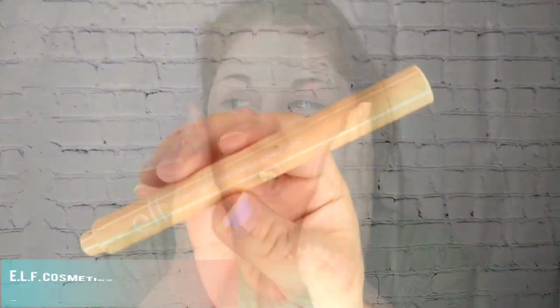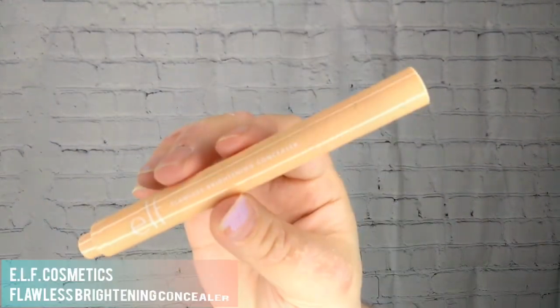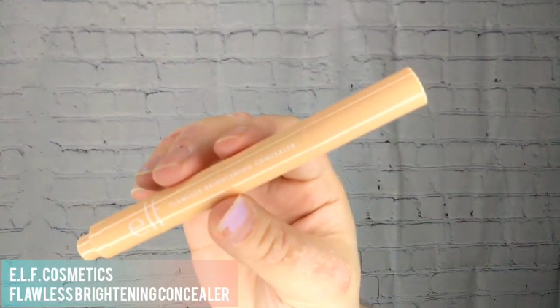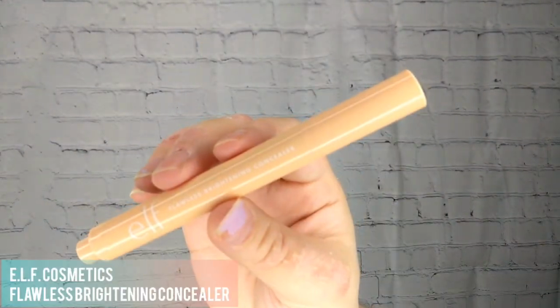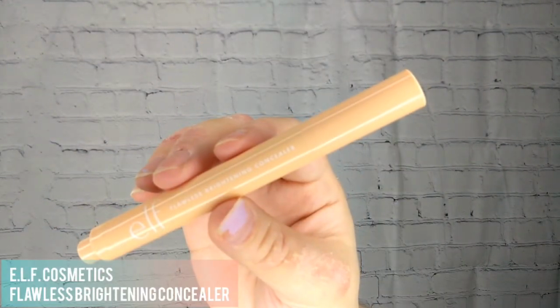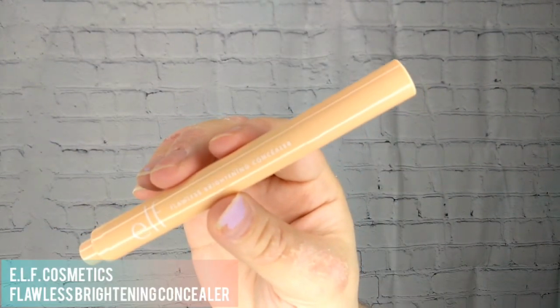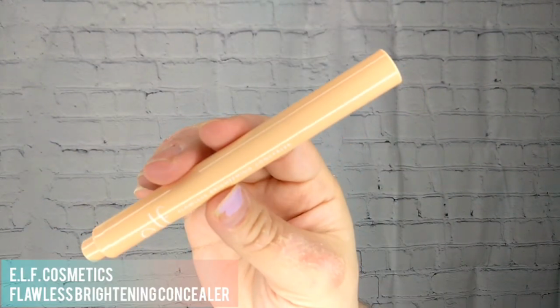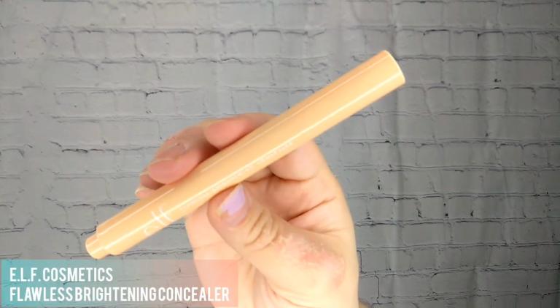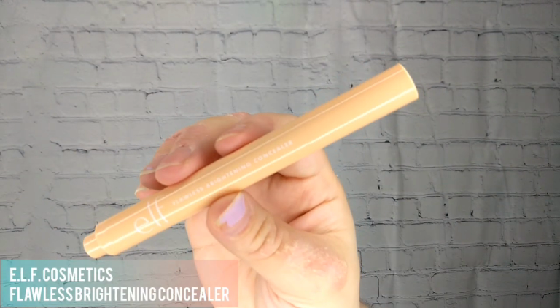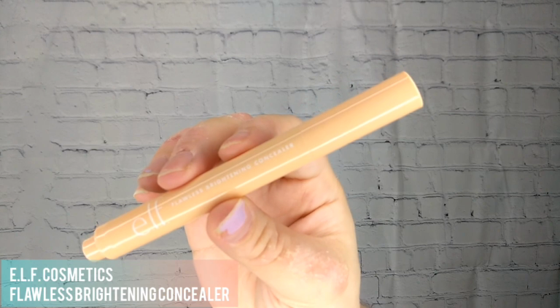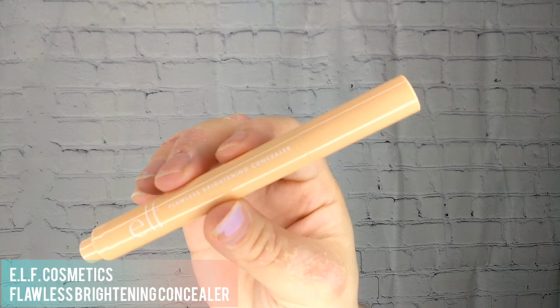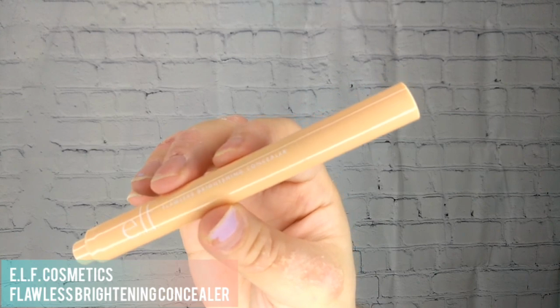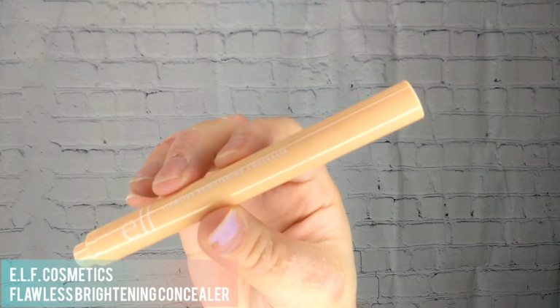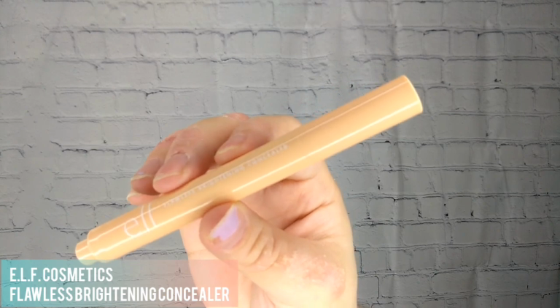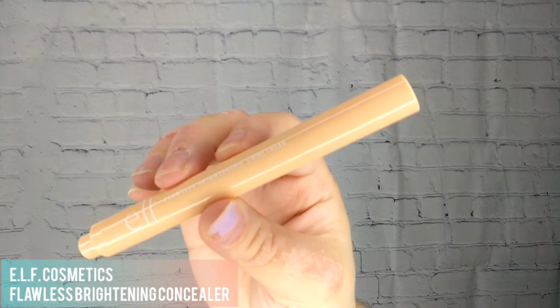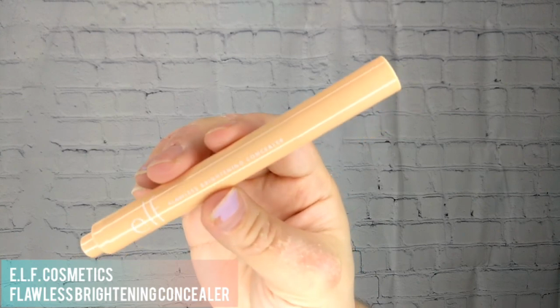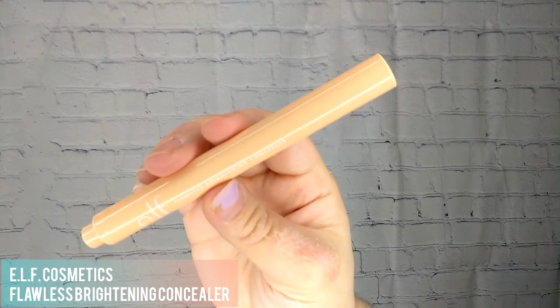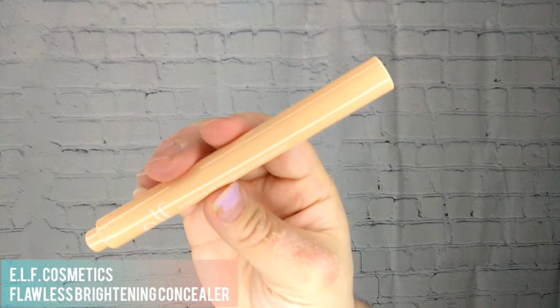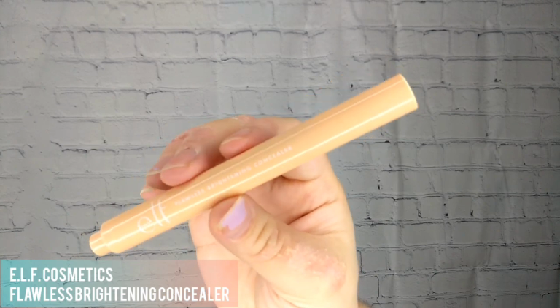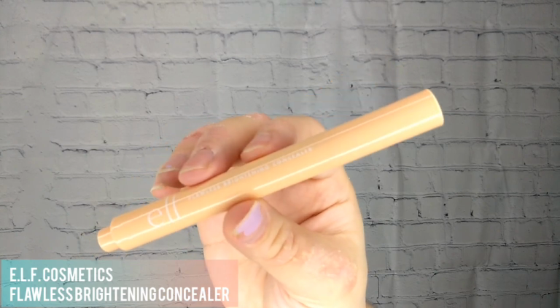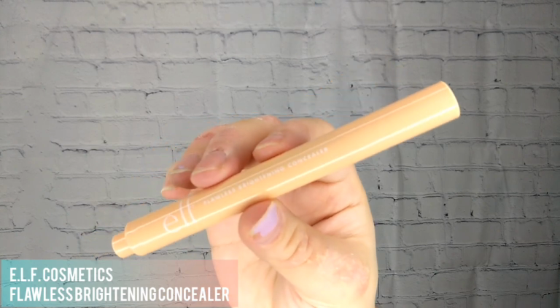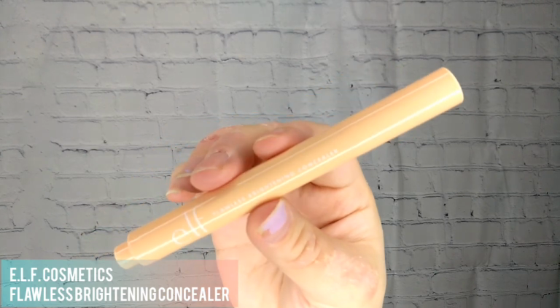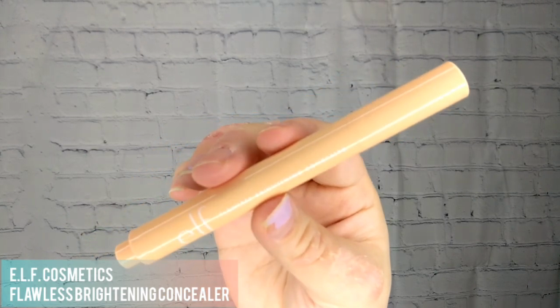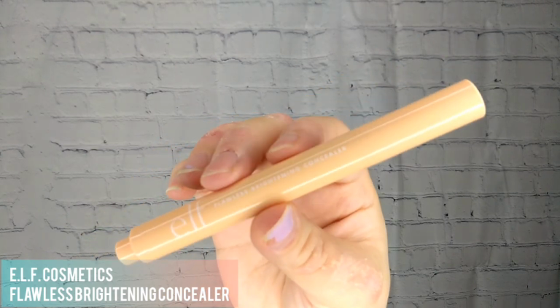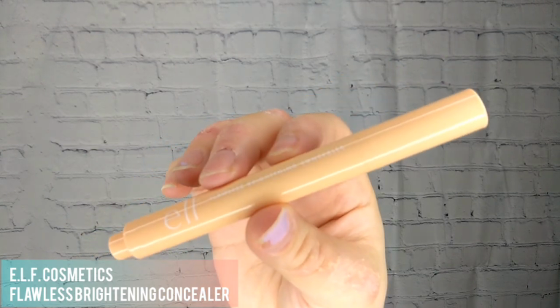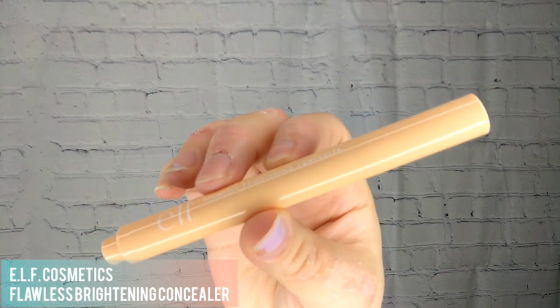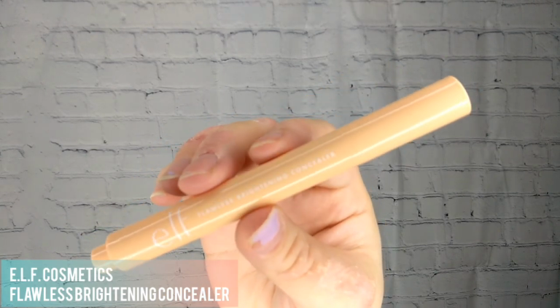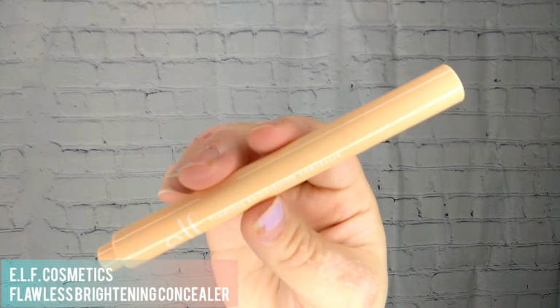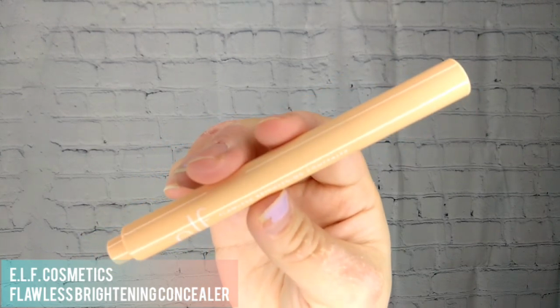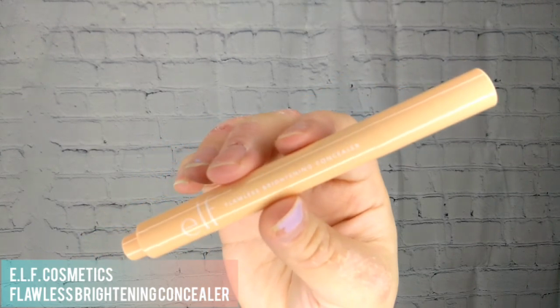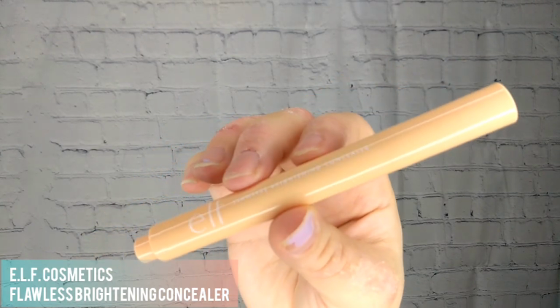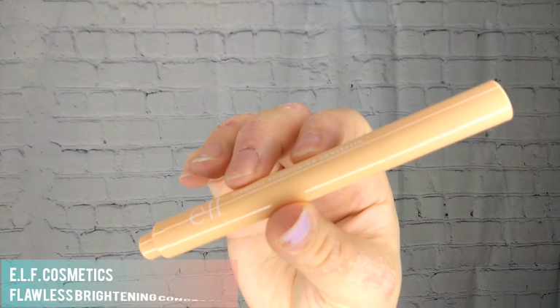Oh My Cosmetics Flawless Brightening Concealer is a lightweight concealer infused with key ingredients to conceal uneven skin tones and under-eye shadows.